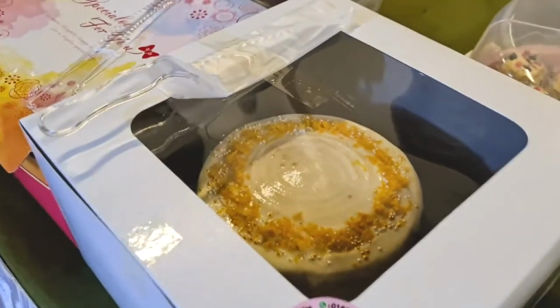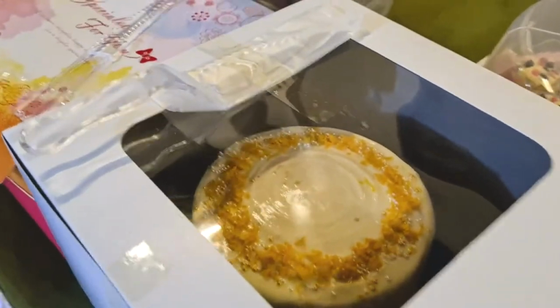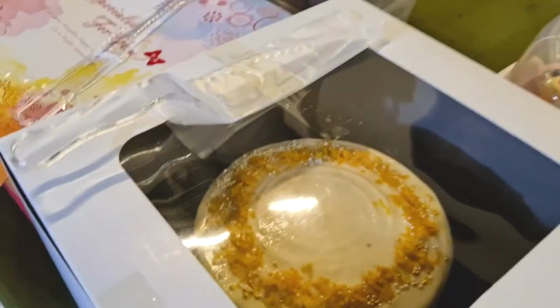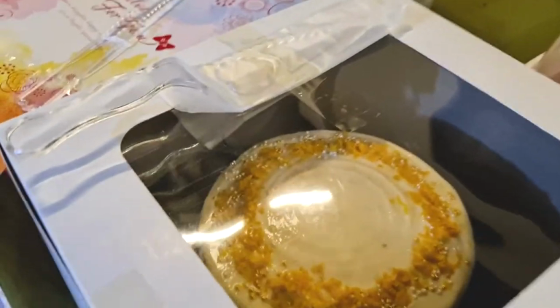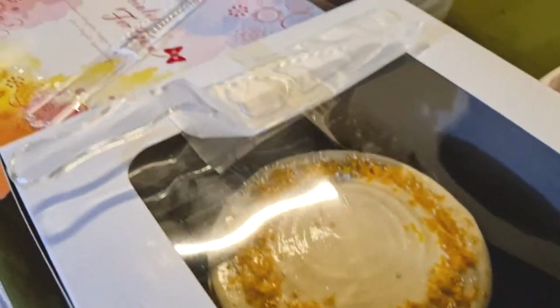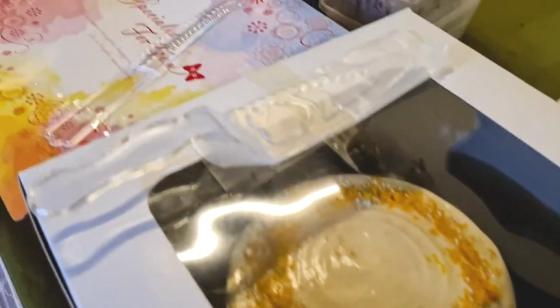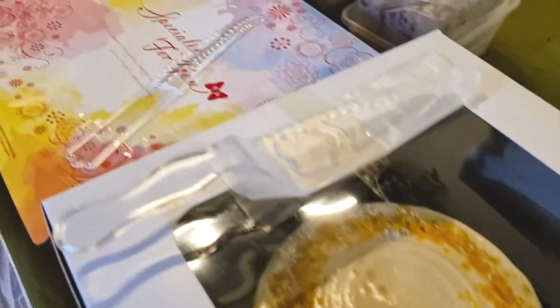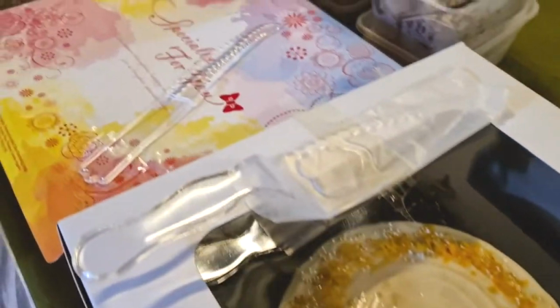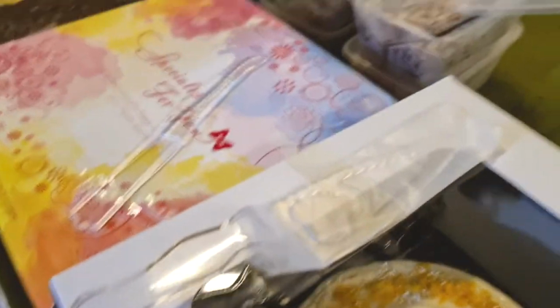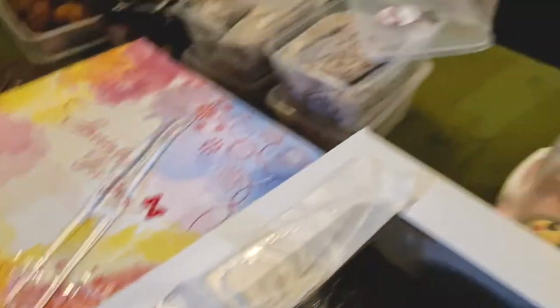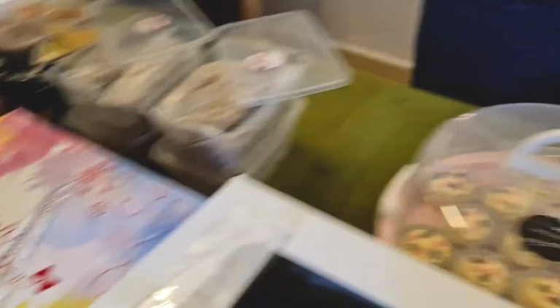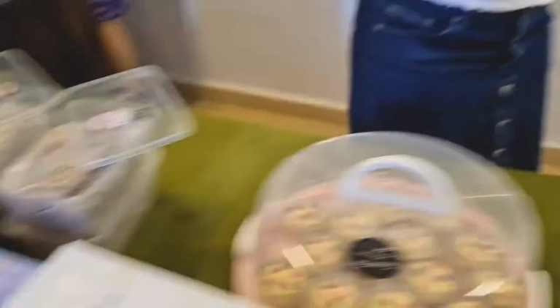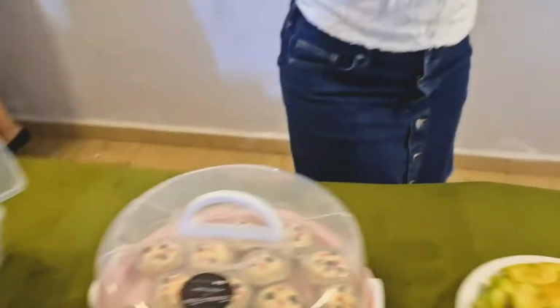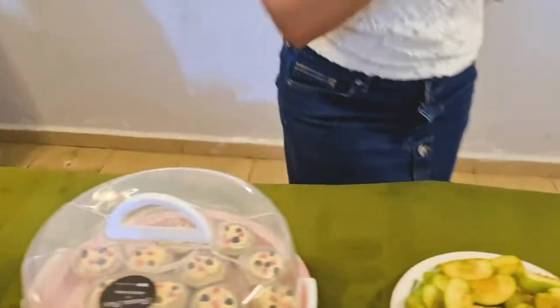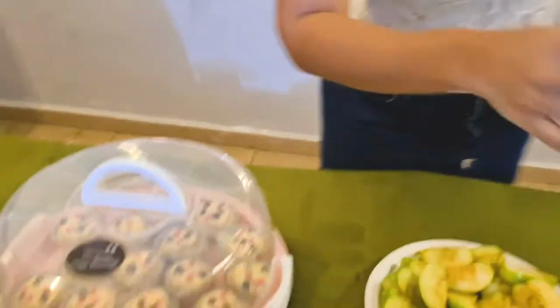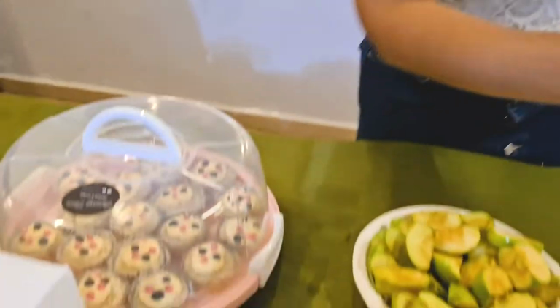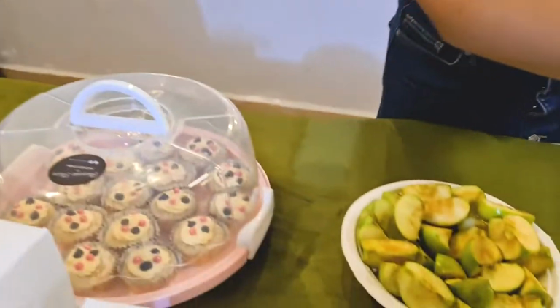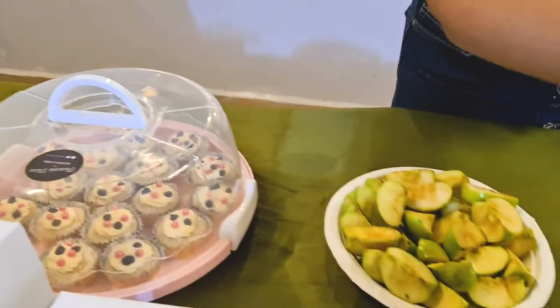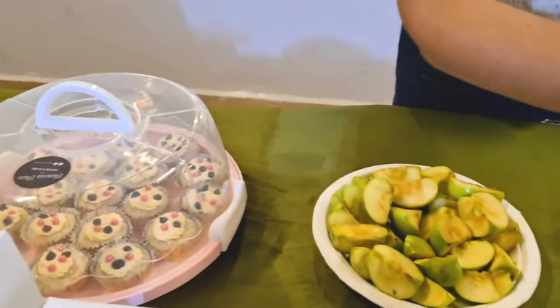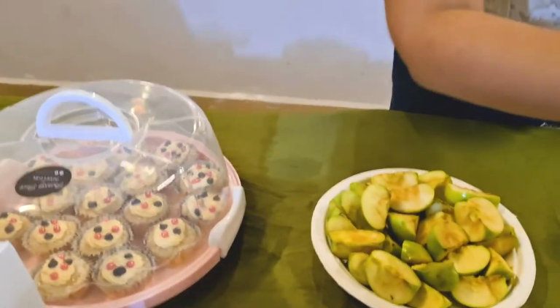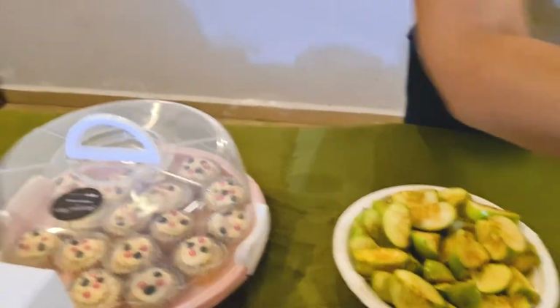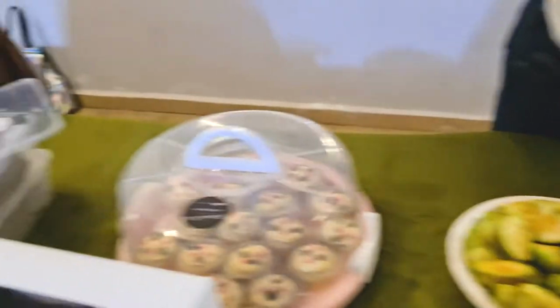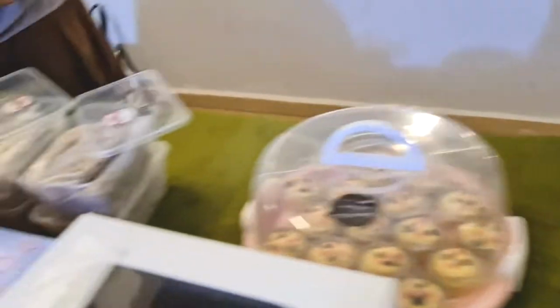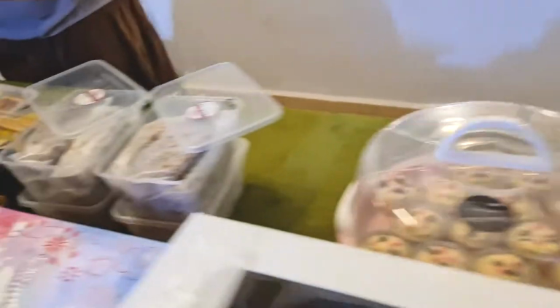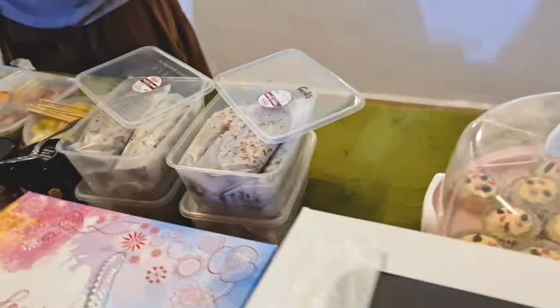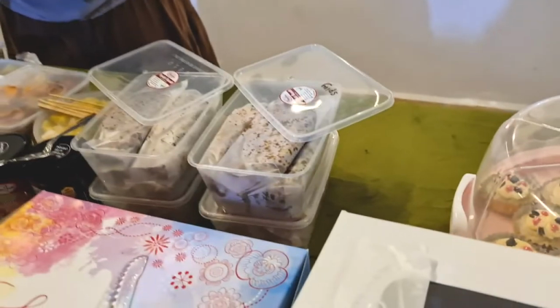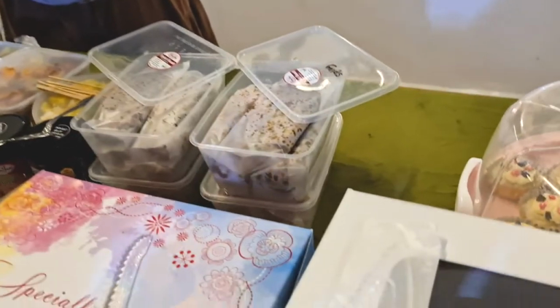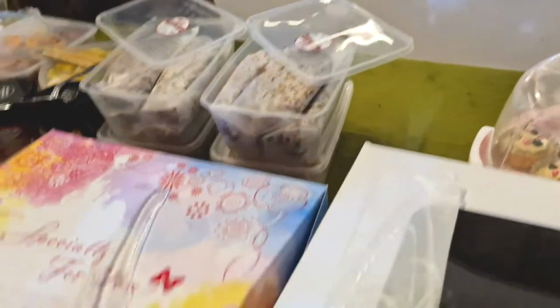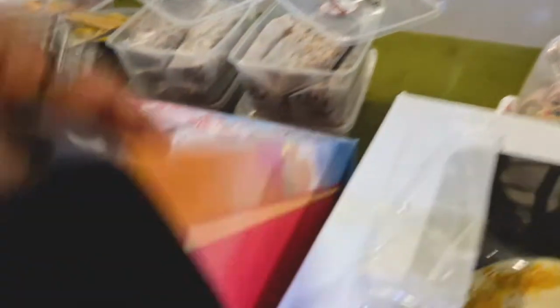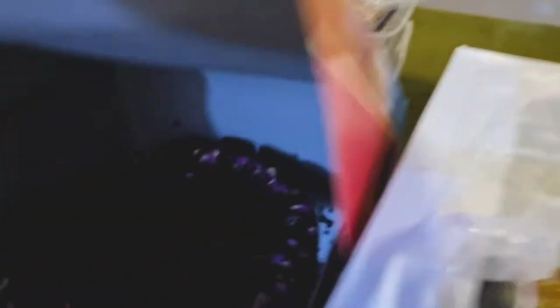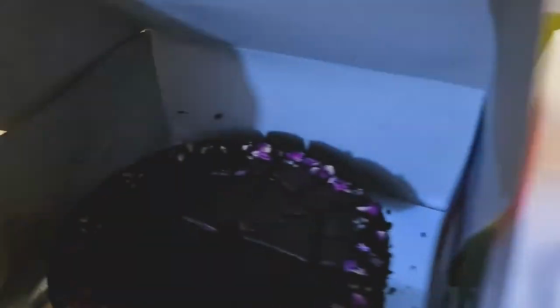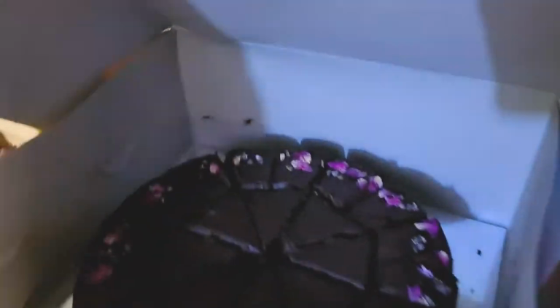This cake looks nice. You guys want kulfi? Vegan kulfi.